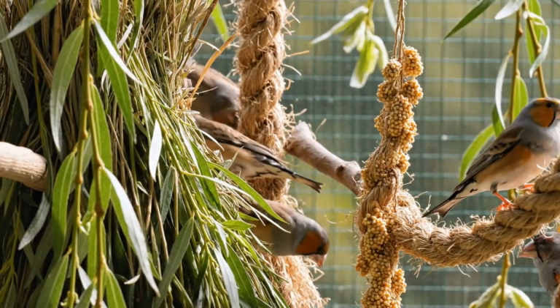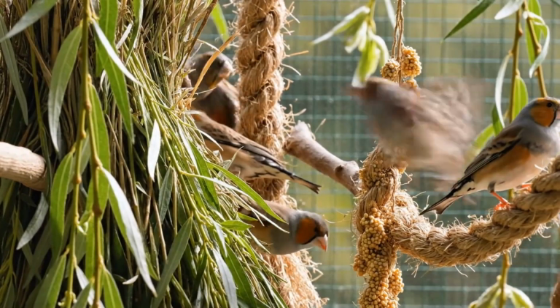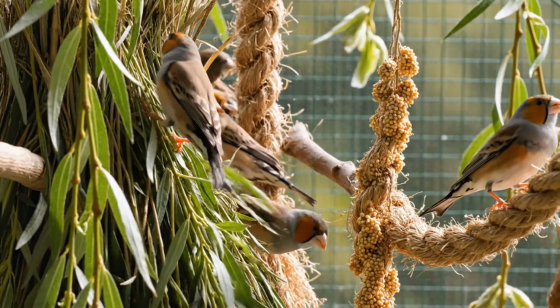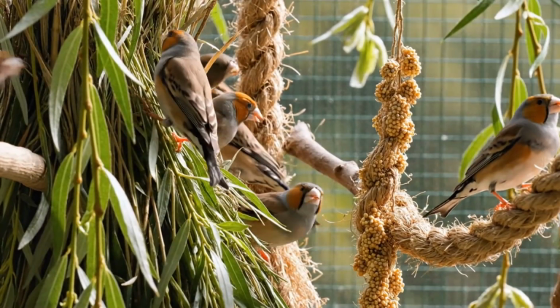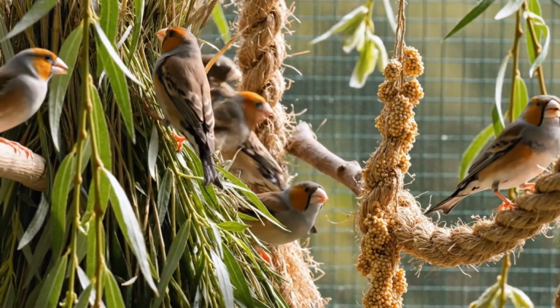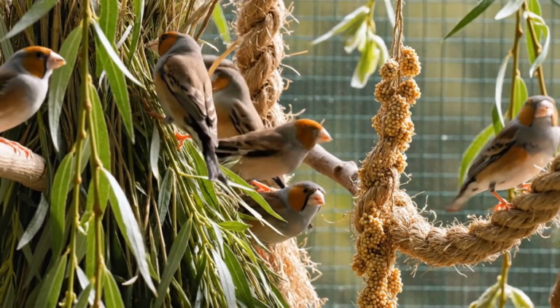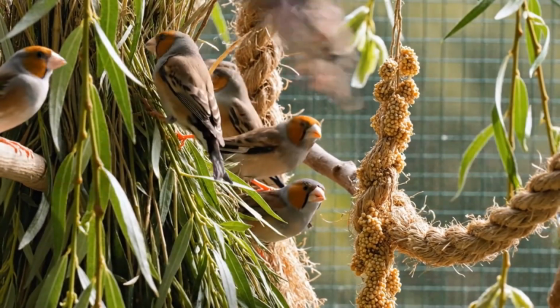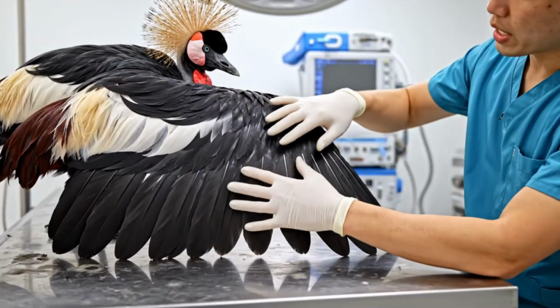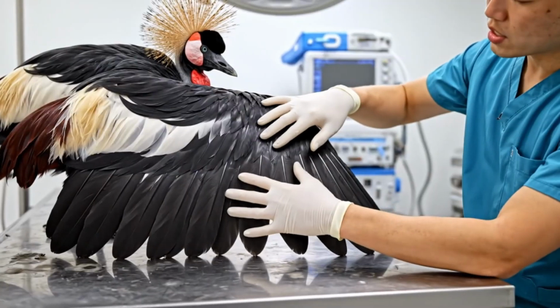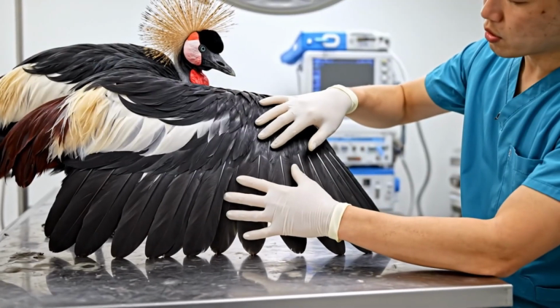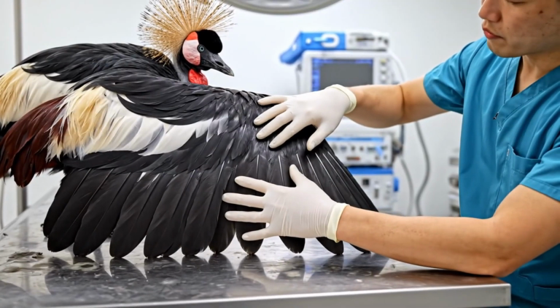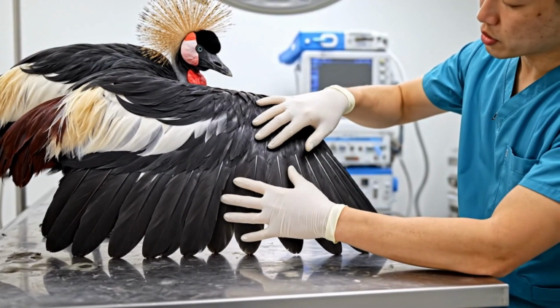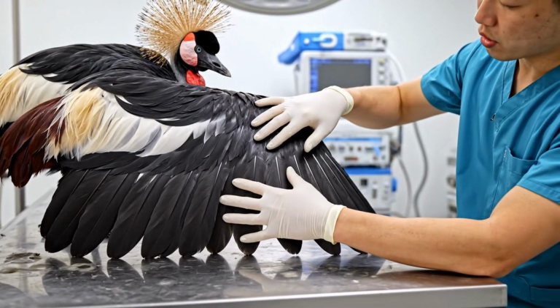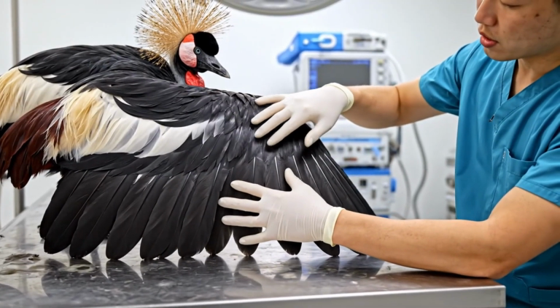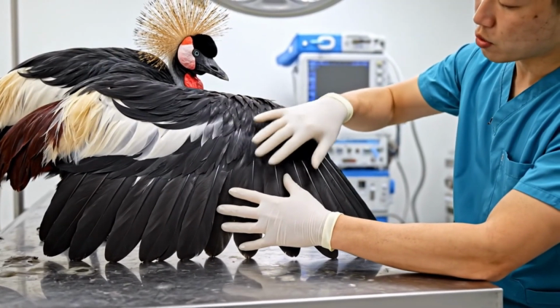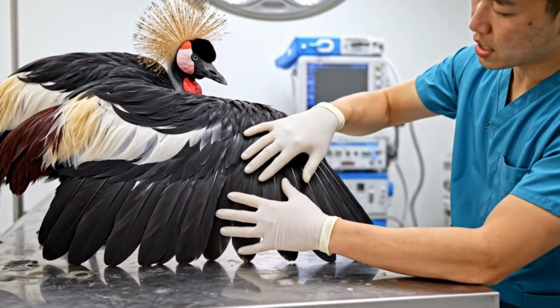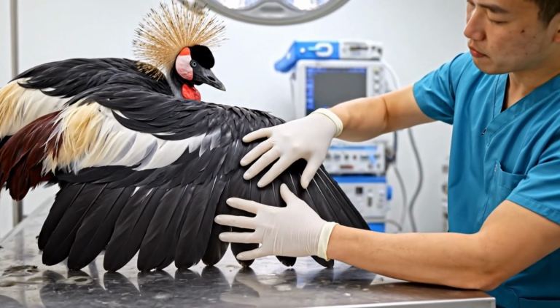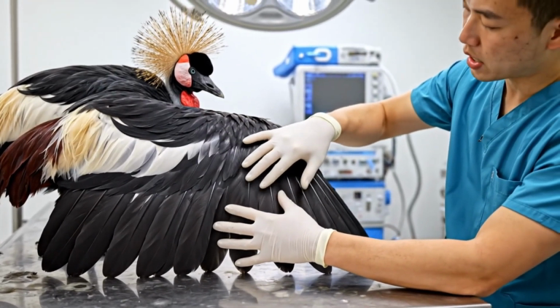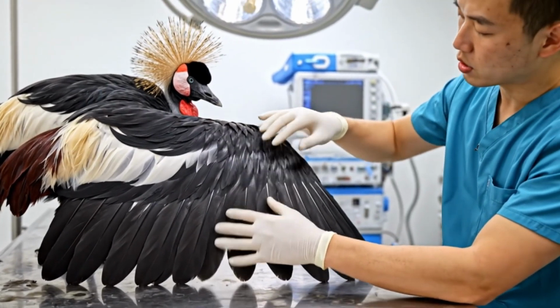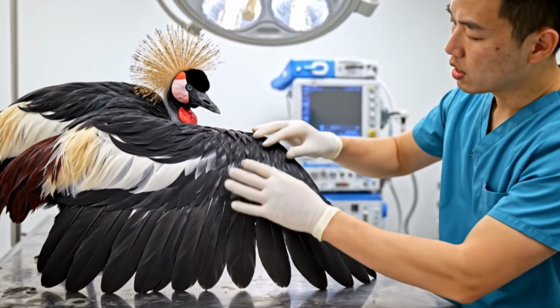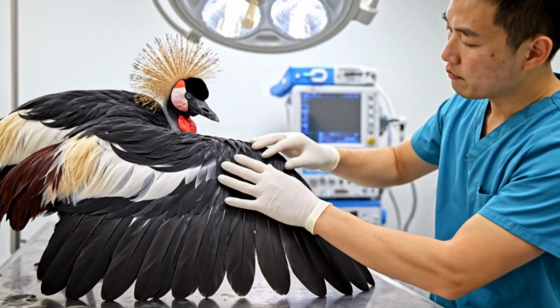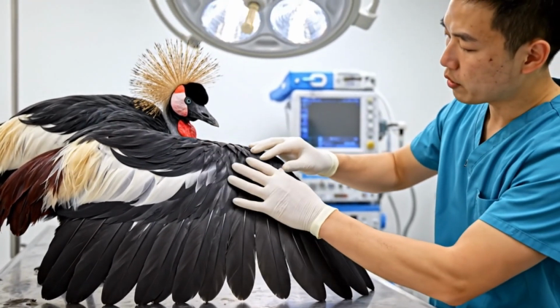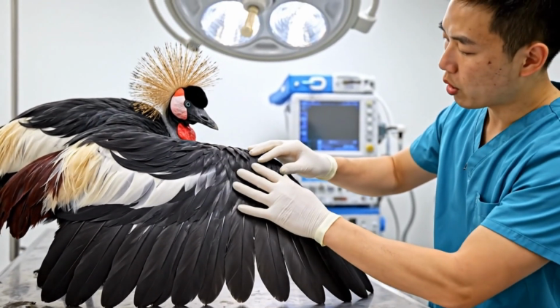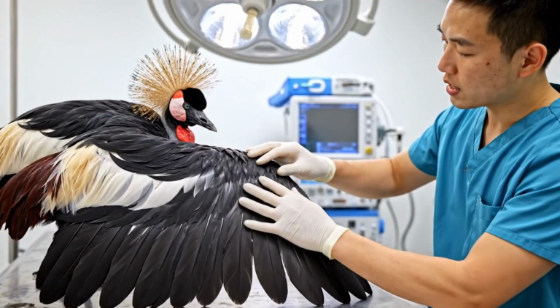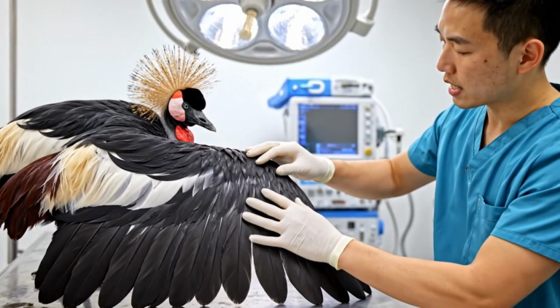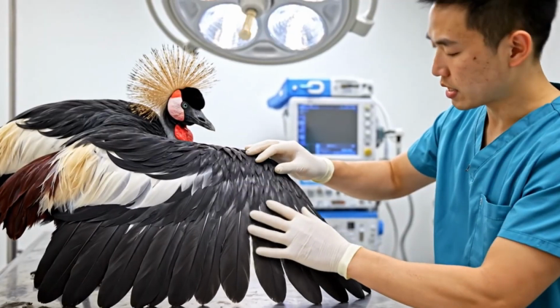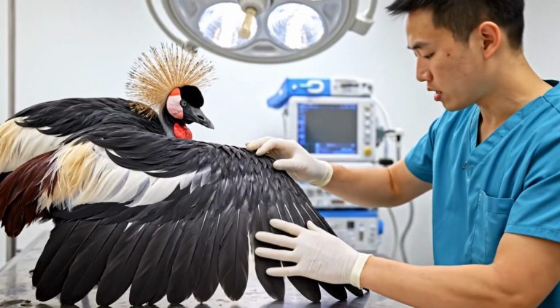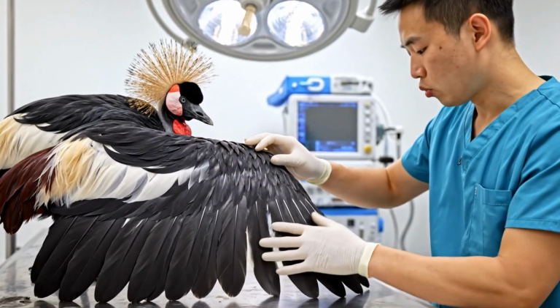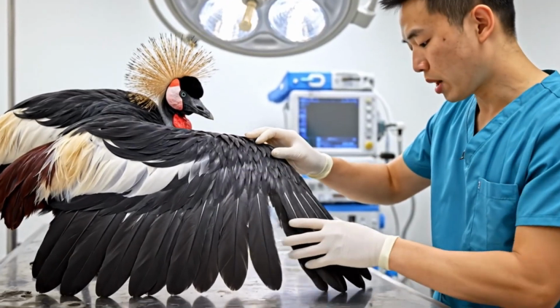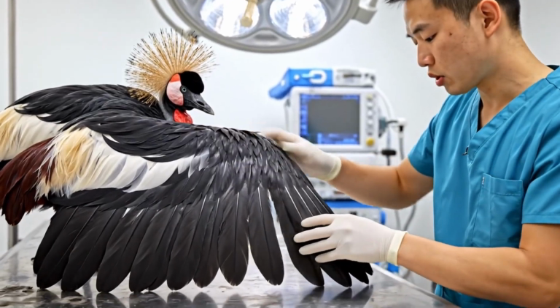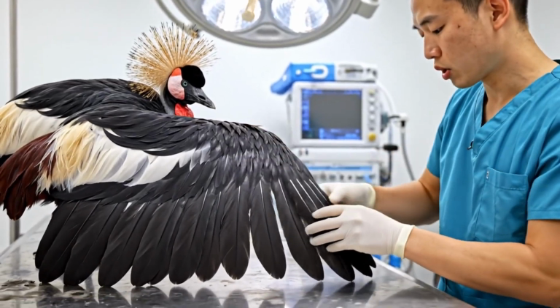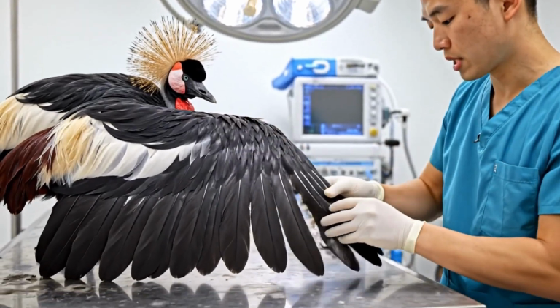The radius and ulna feel solid, no signs of fracture. Feather quality is excellent. We'll monitor closely.